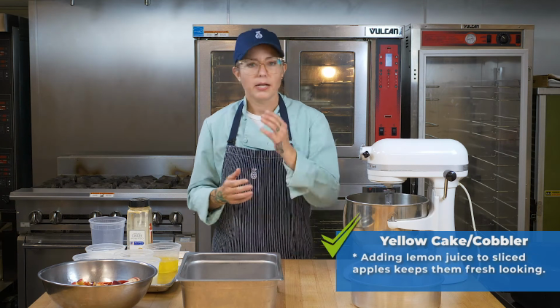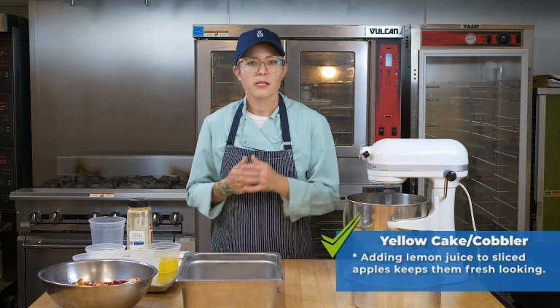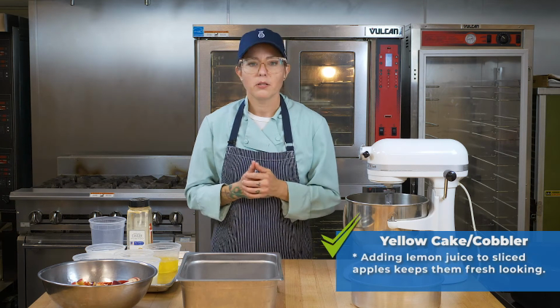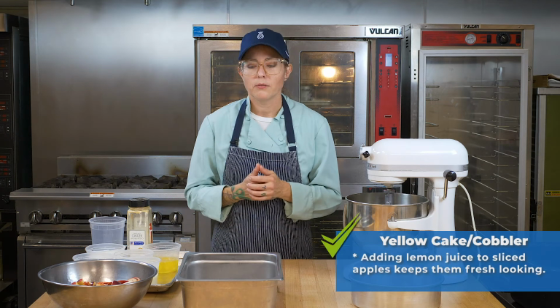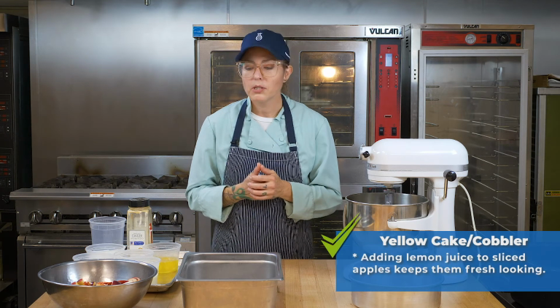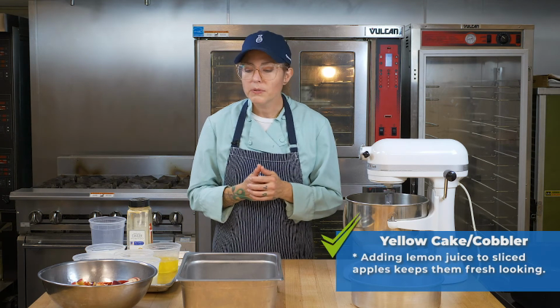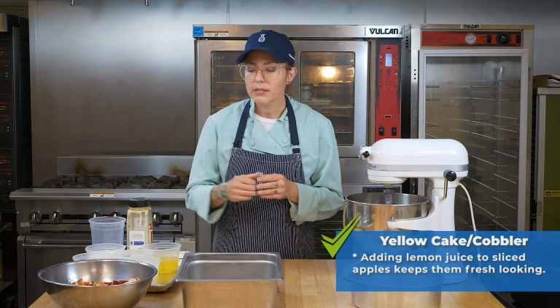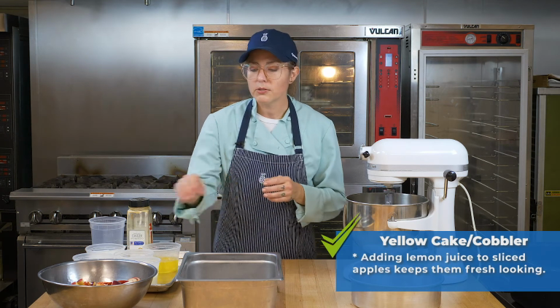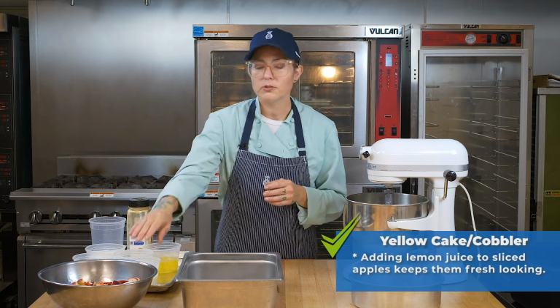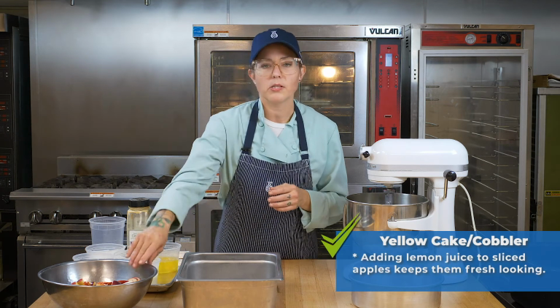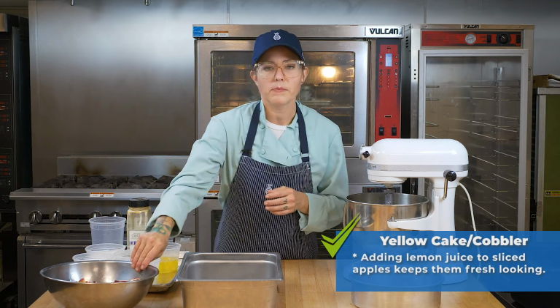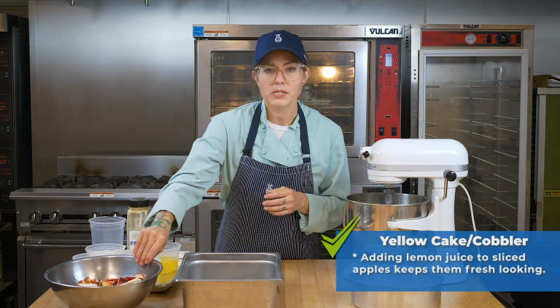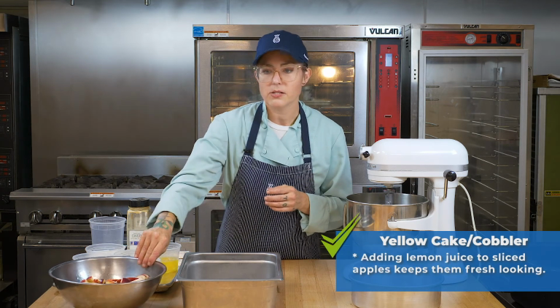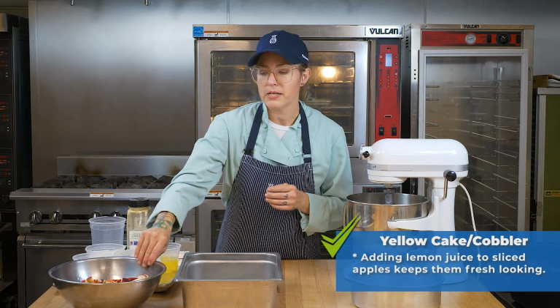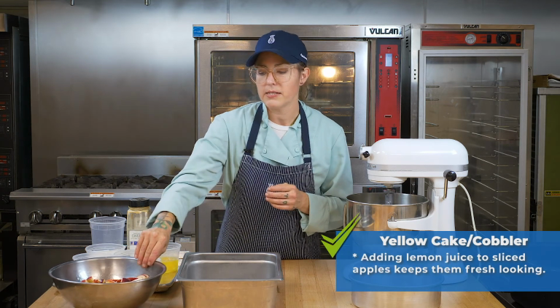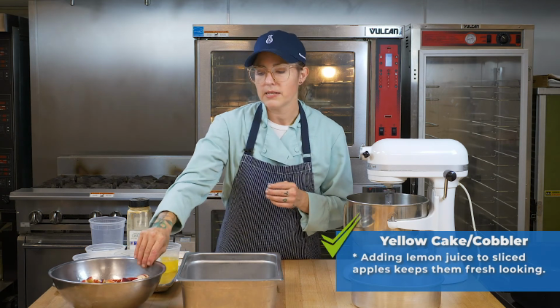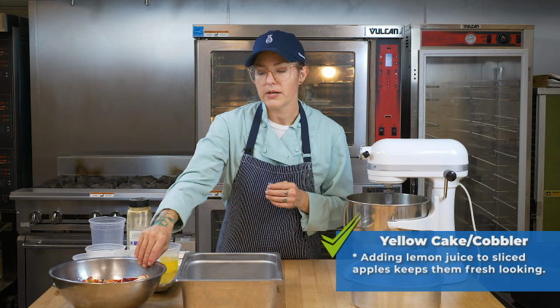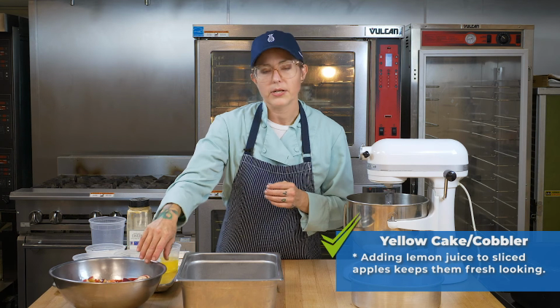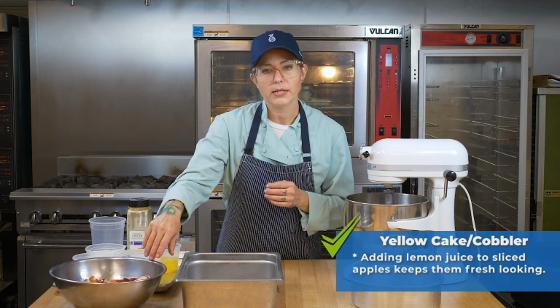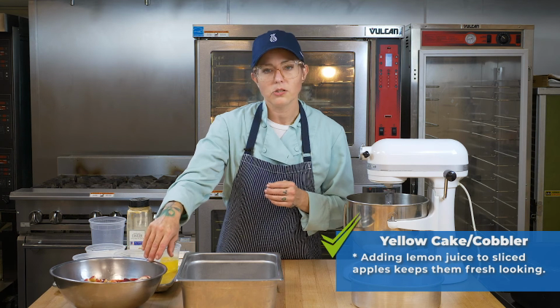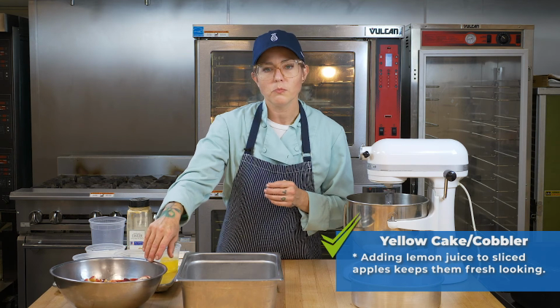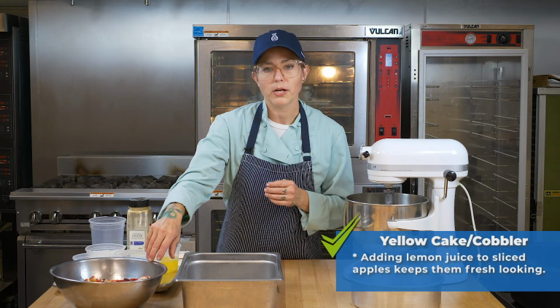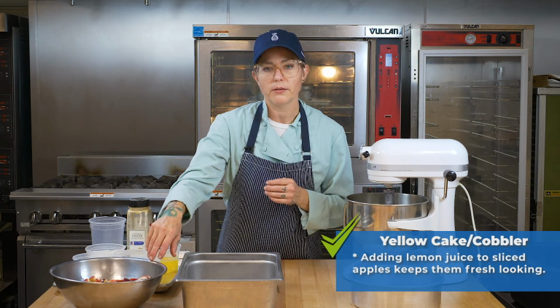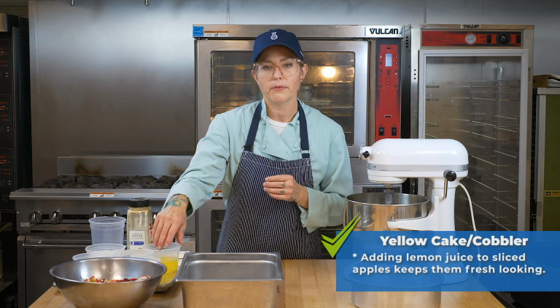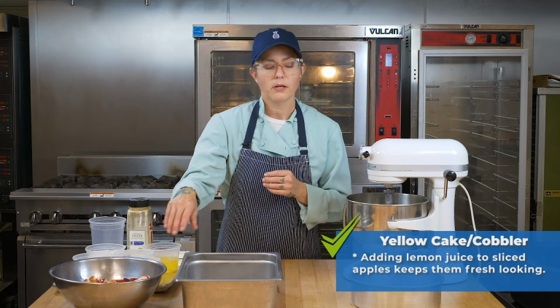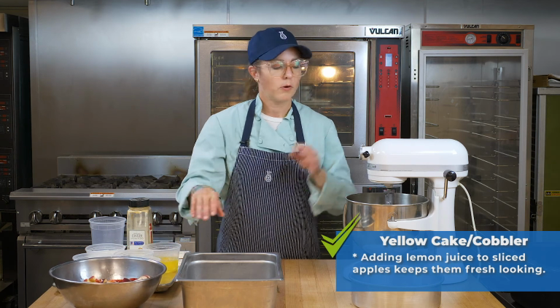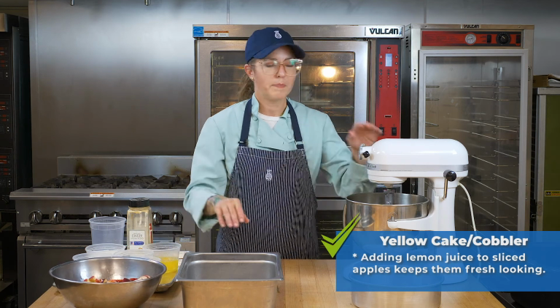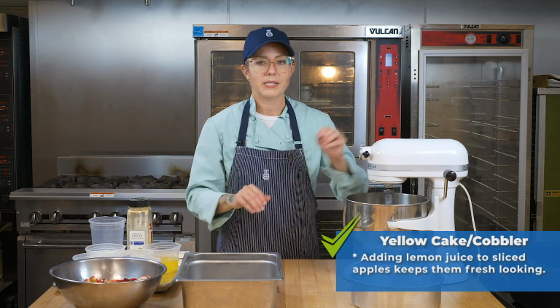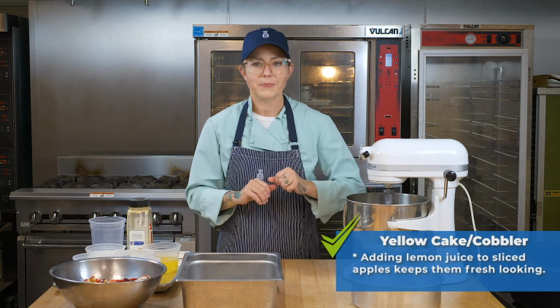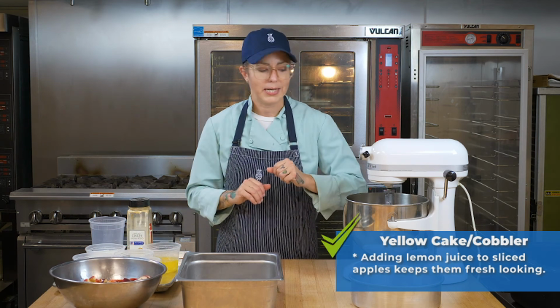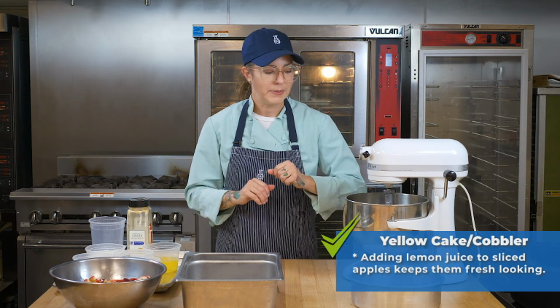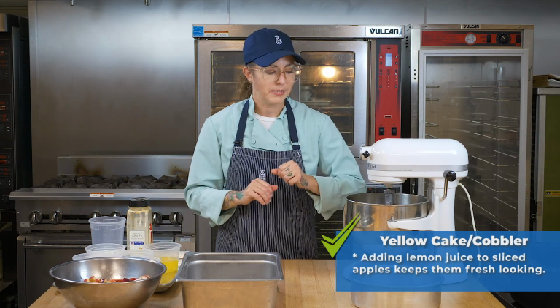We're going to add a little bit of lemon juice to the sliced apples so they can sit here and not get too brown while we mix up our cake mix.